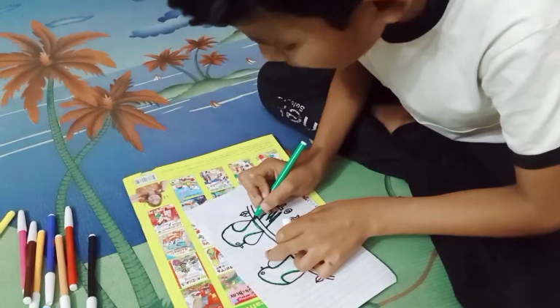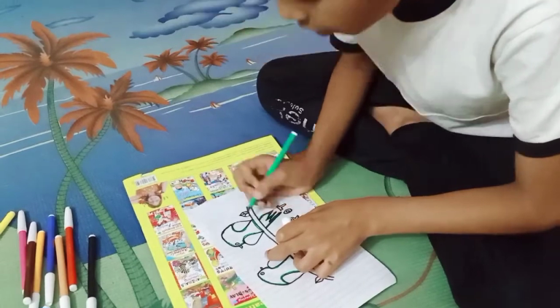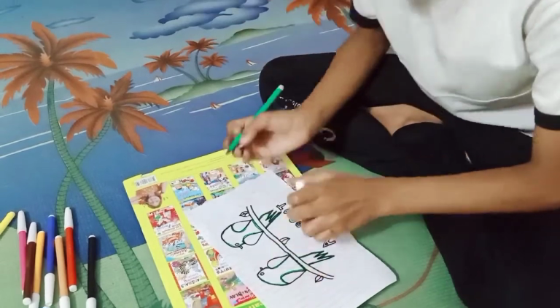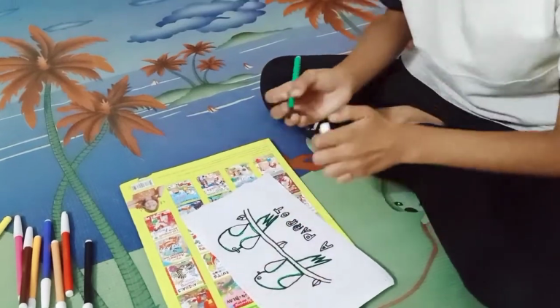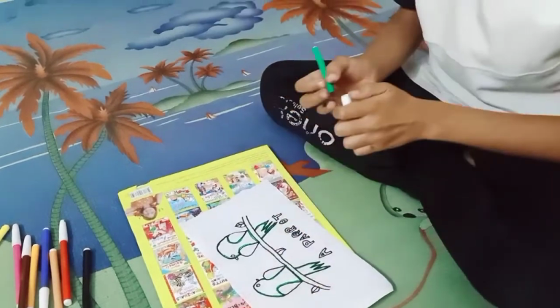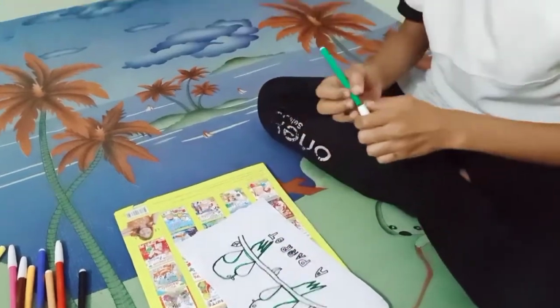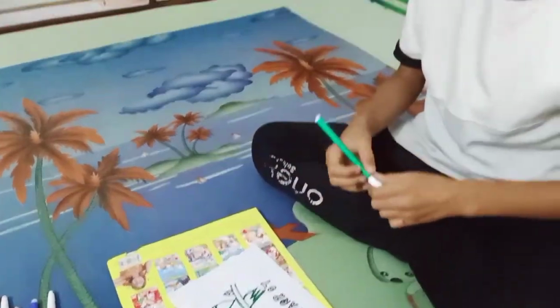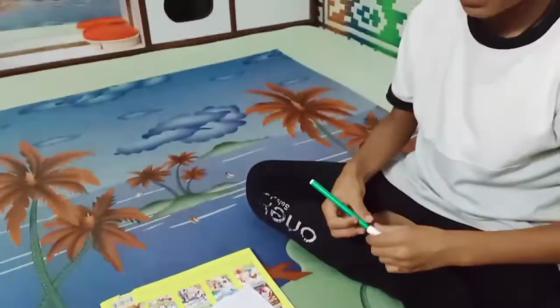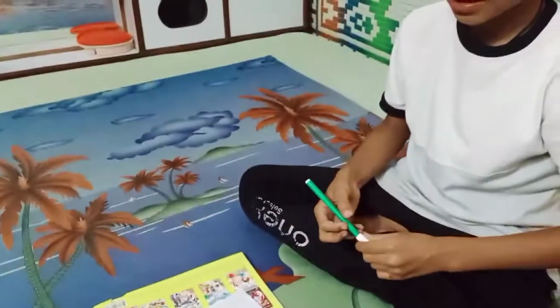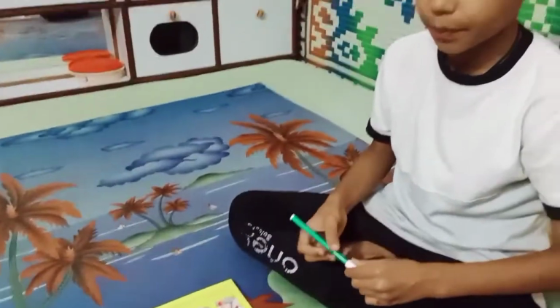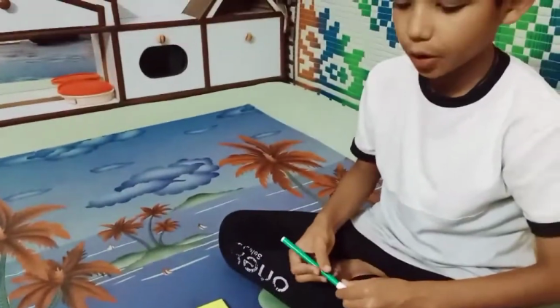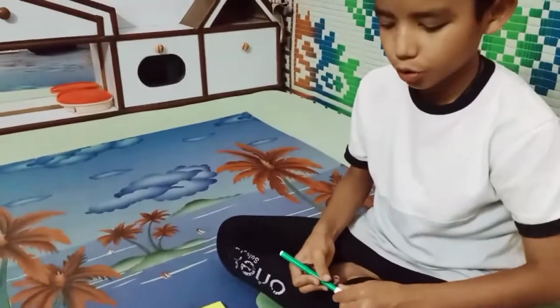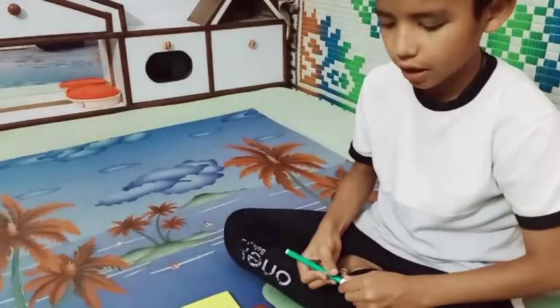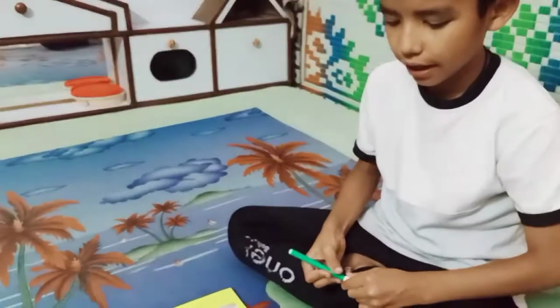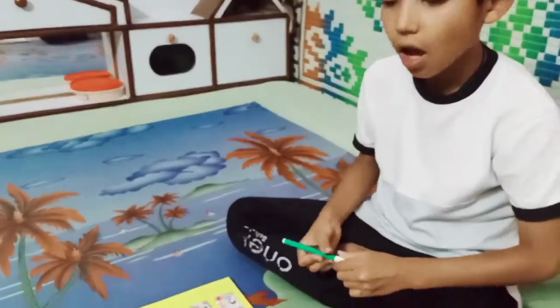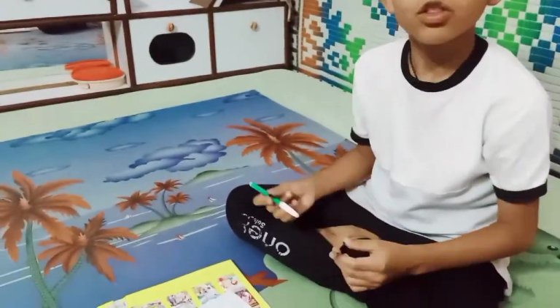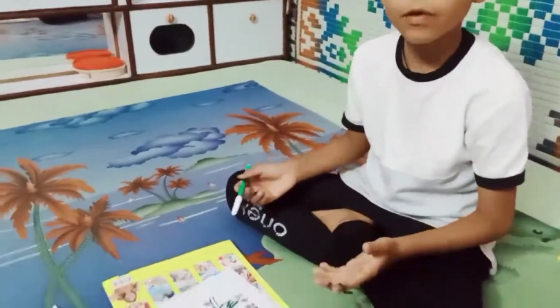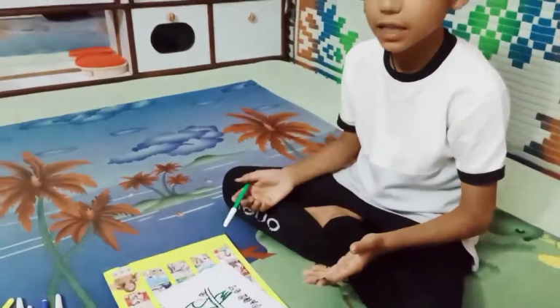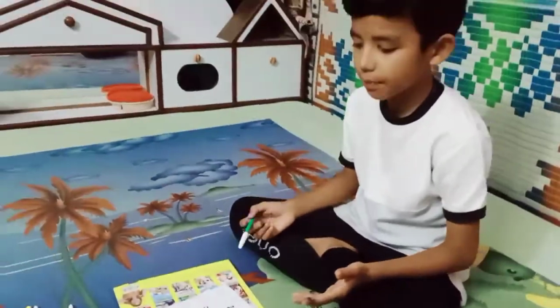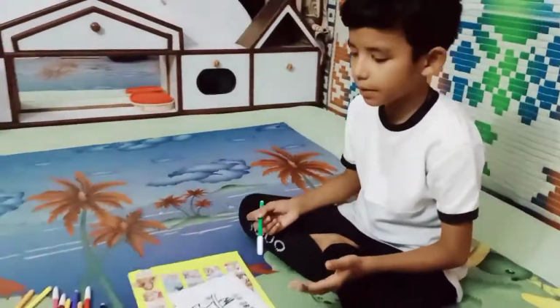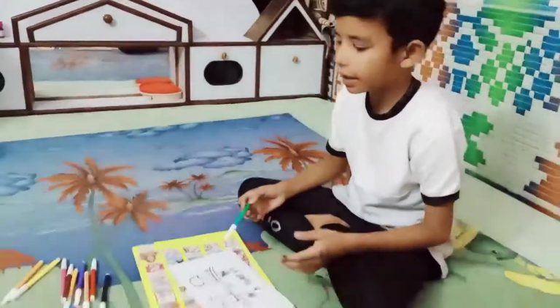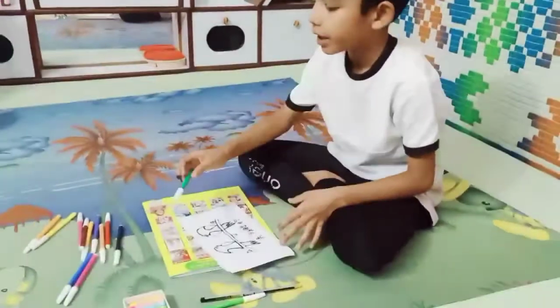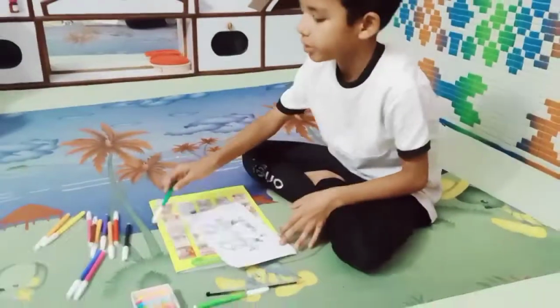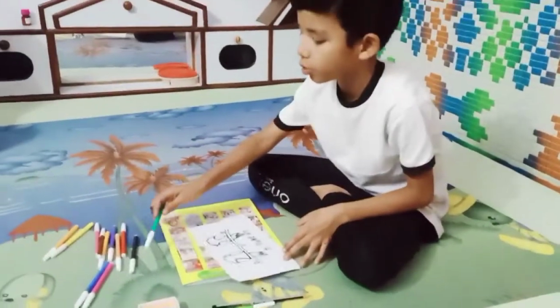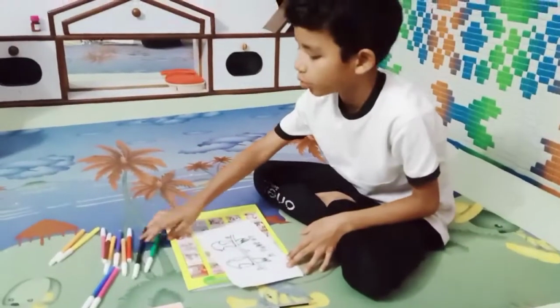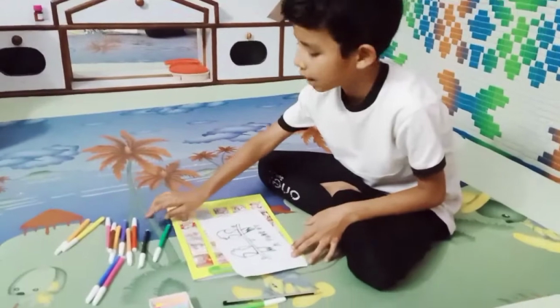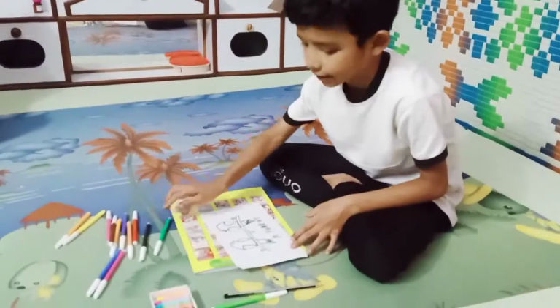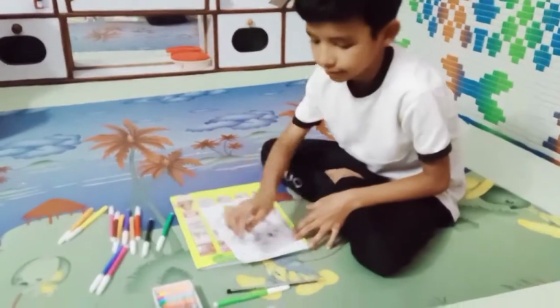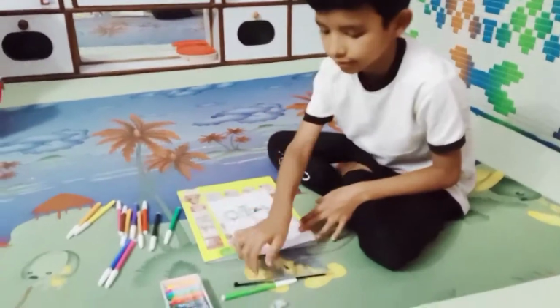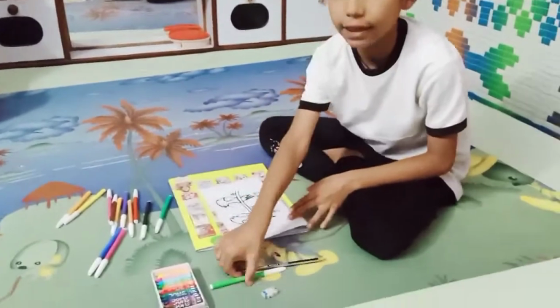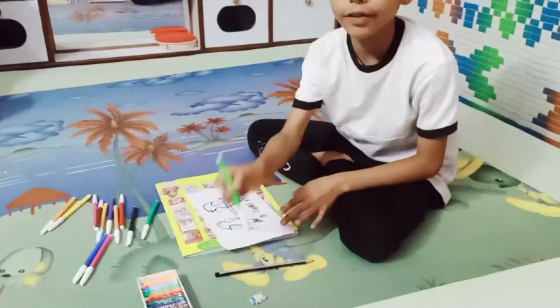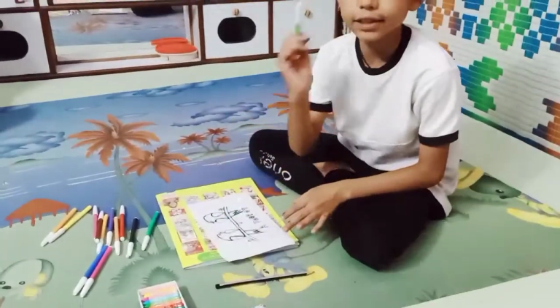So friends, my dark green is complete. Now I'm going to cover it with light green.